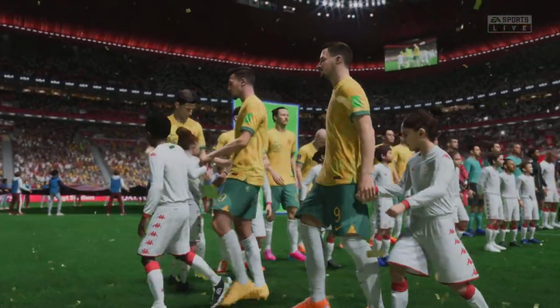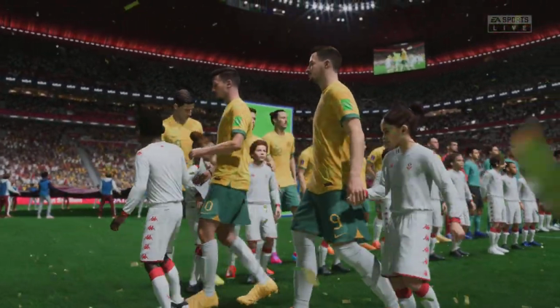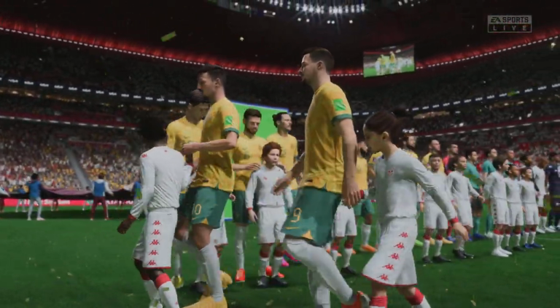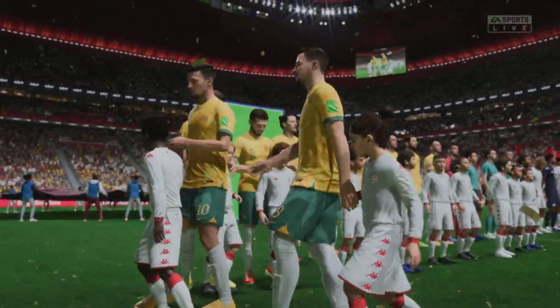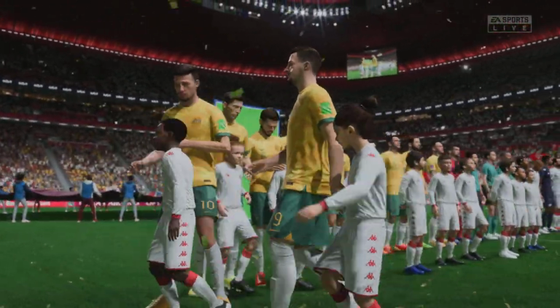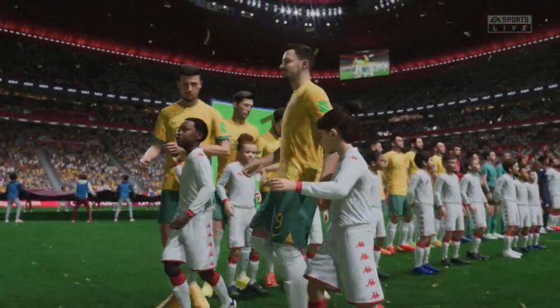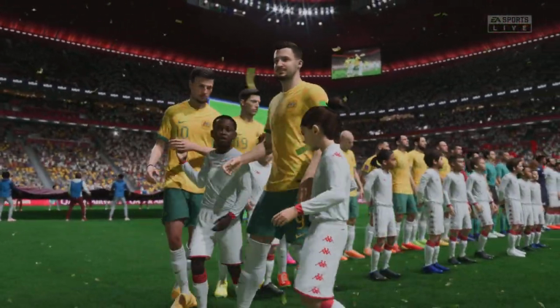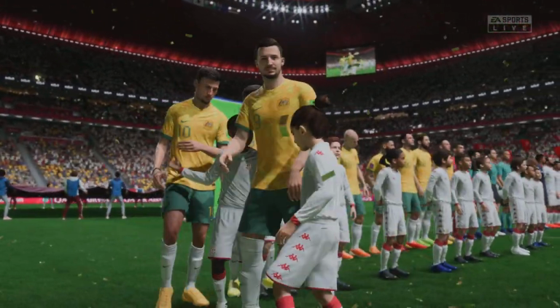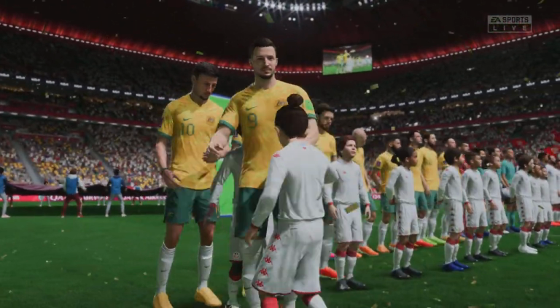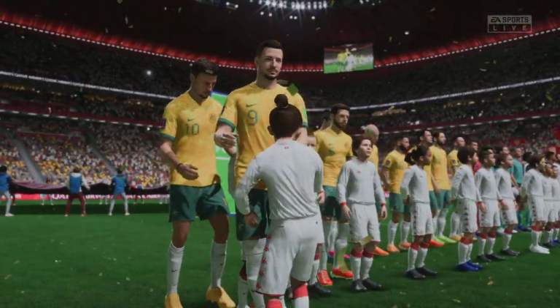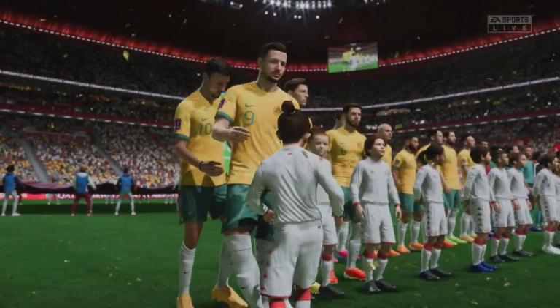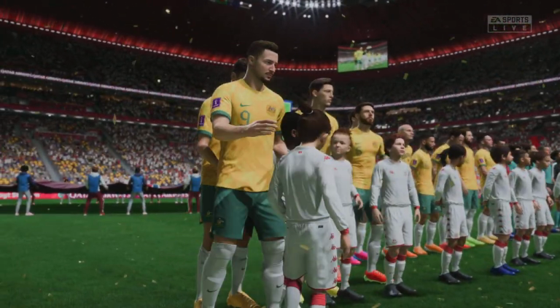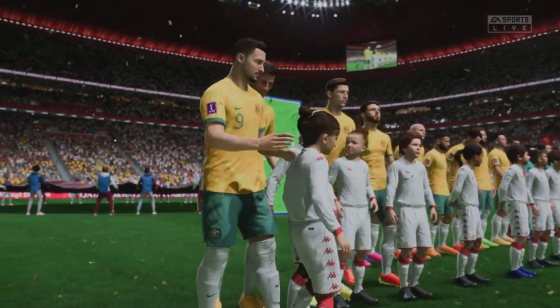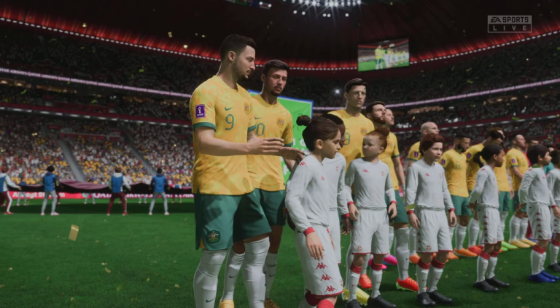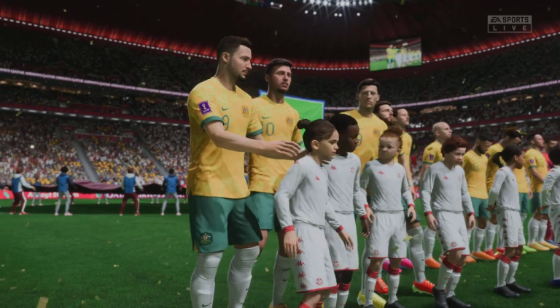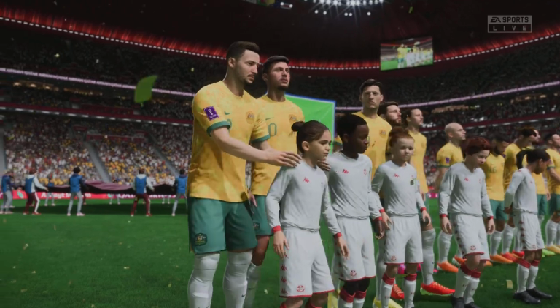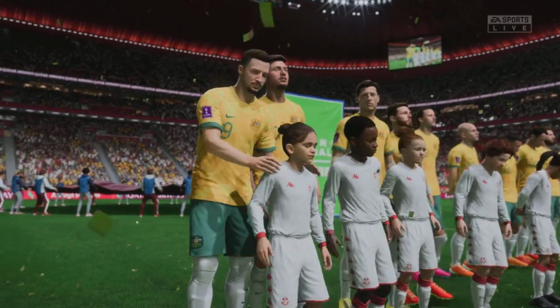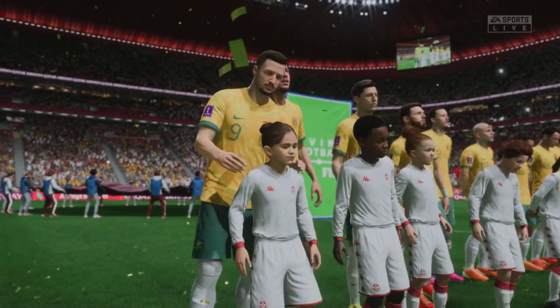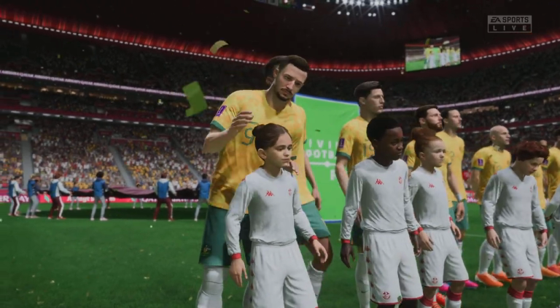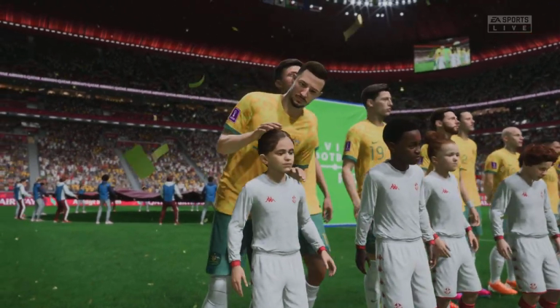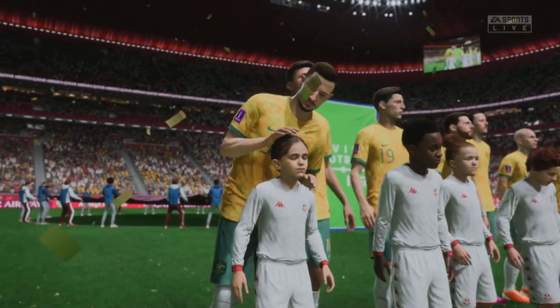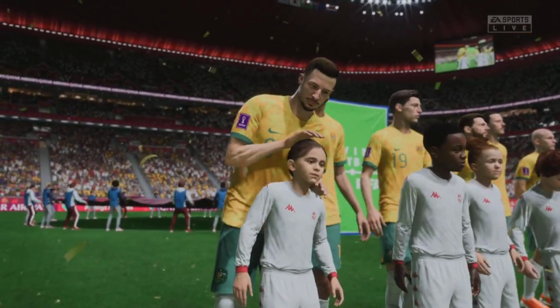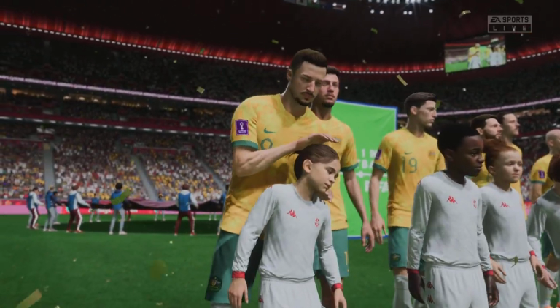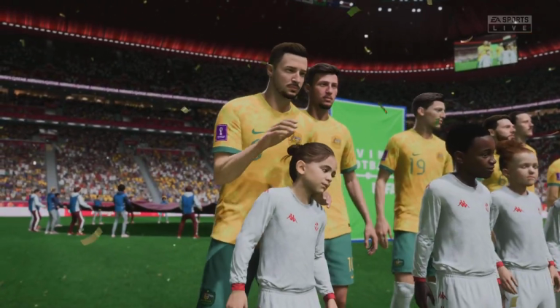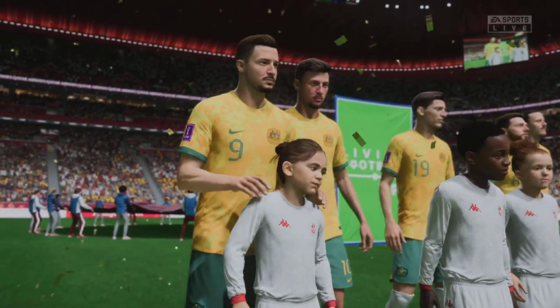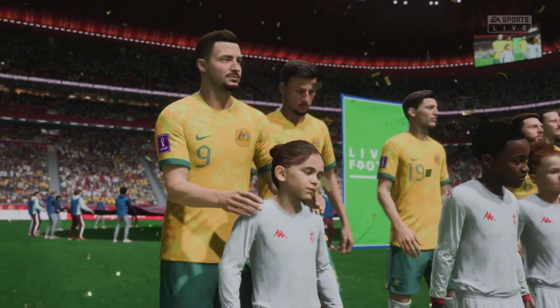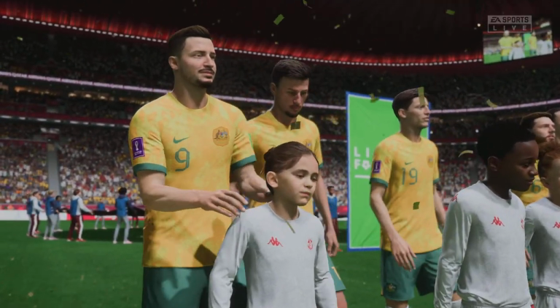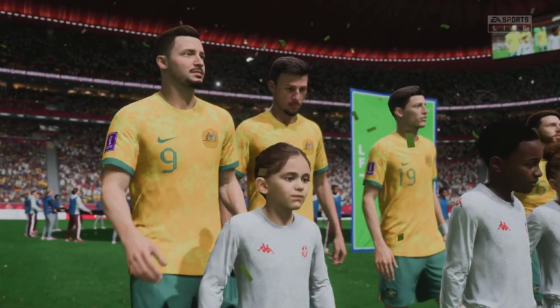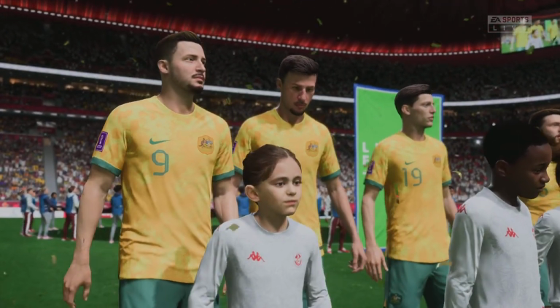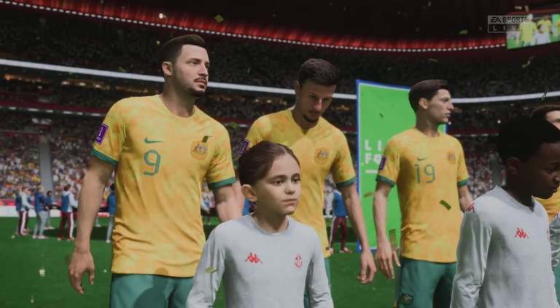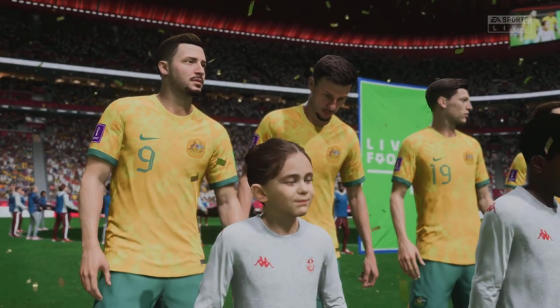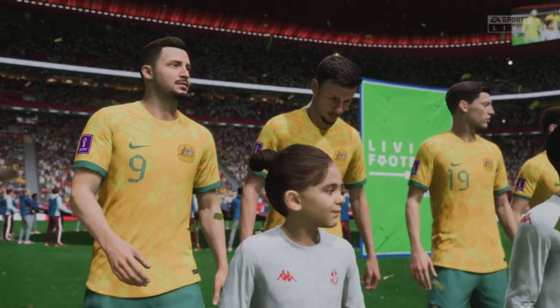Well thanks Derek, this is such an important game. Both sides will be desperate to start this group well. Let's hope we see some great football today.